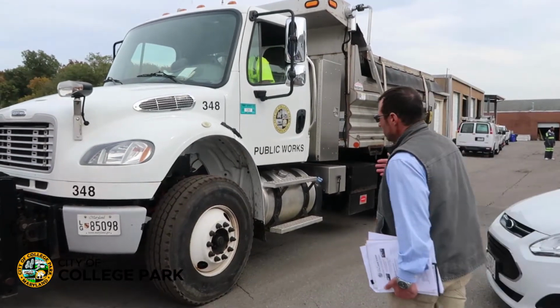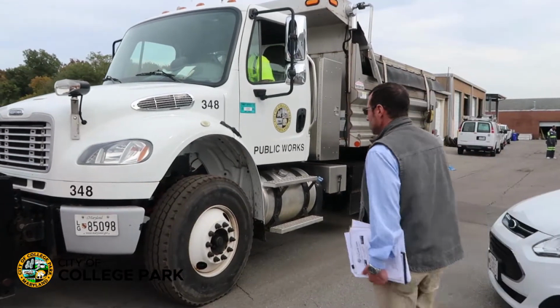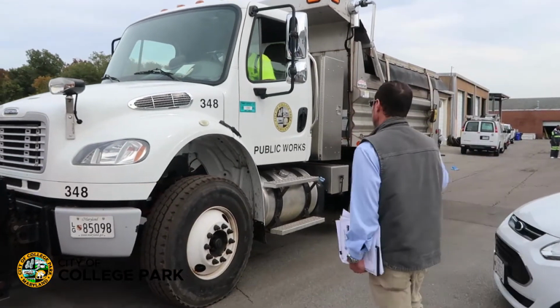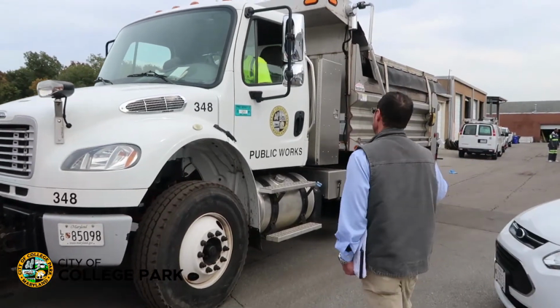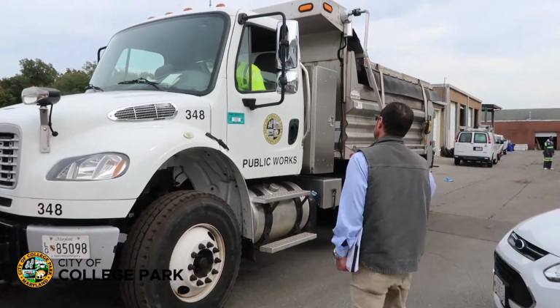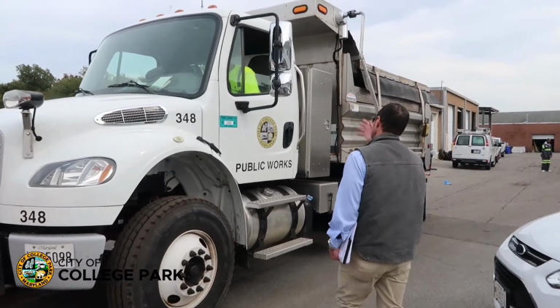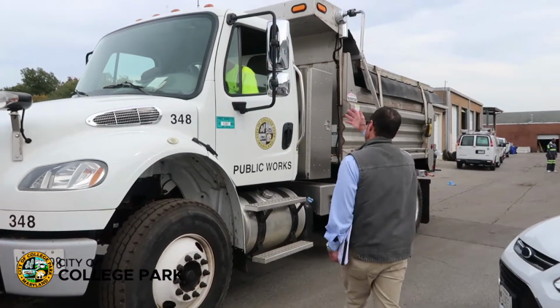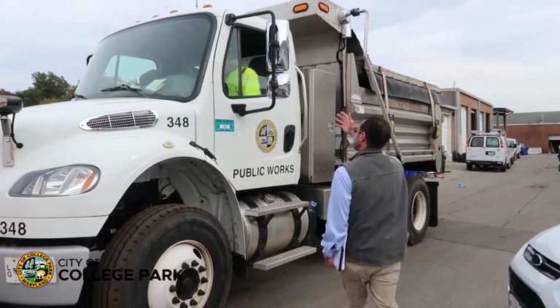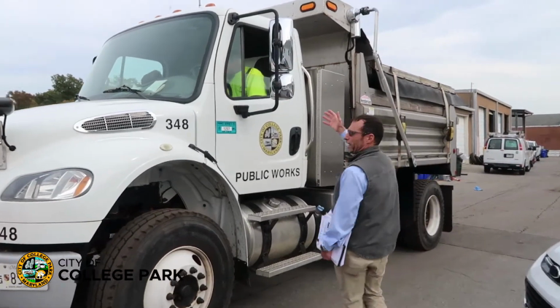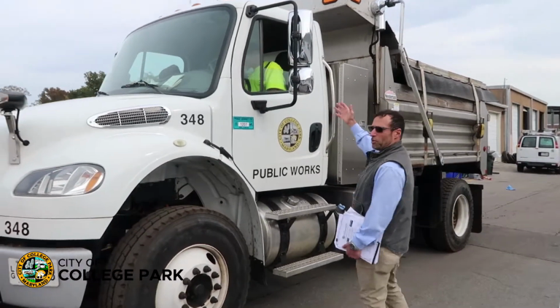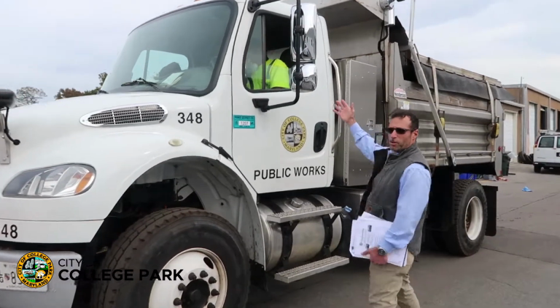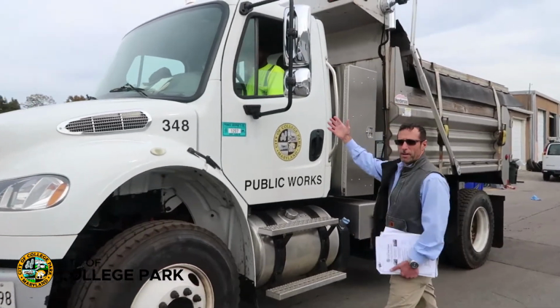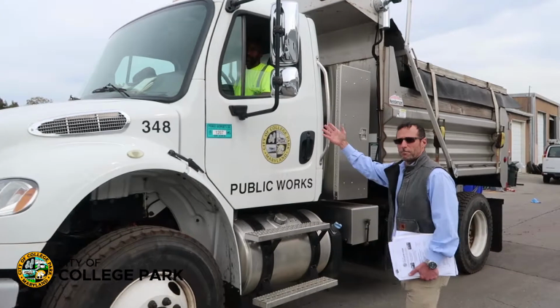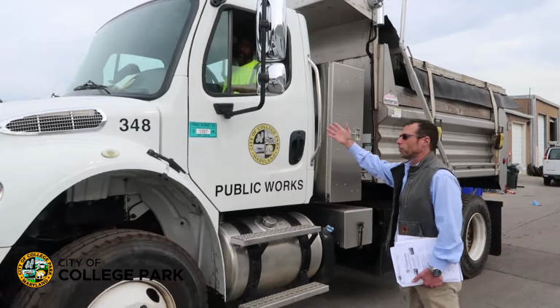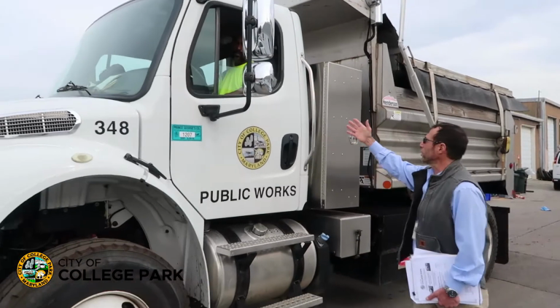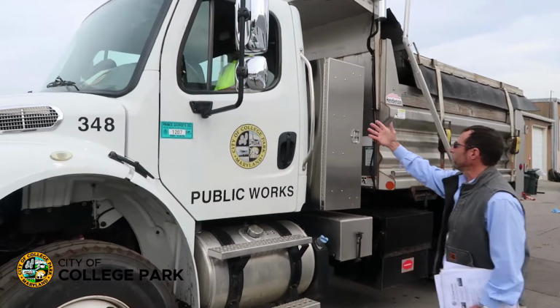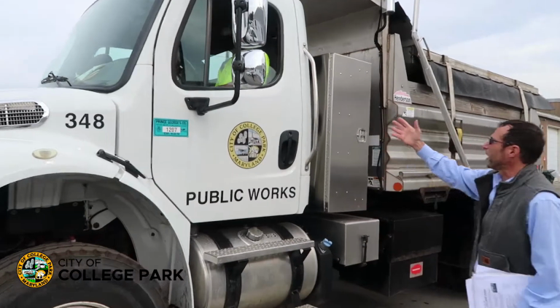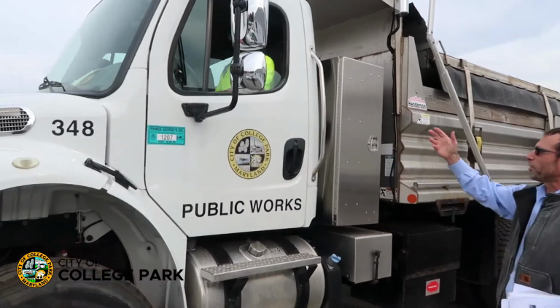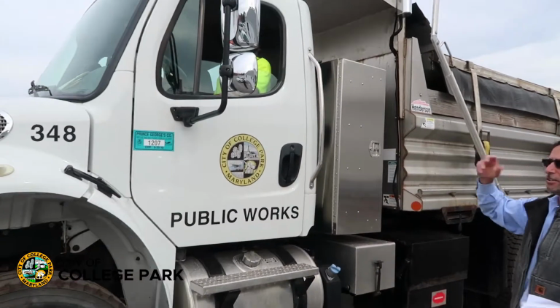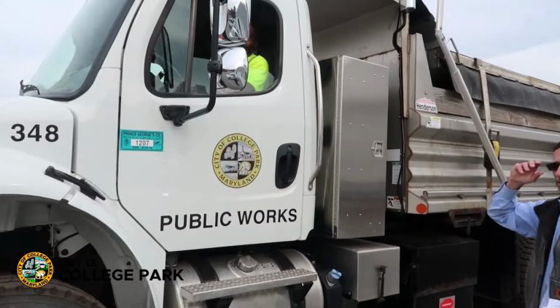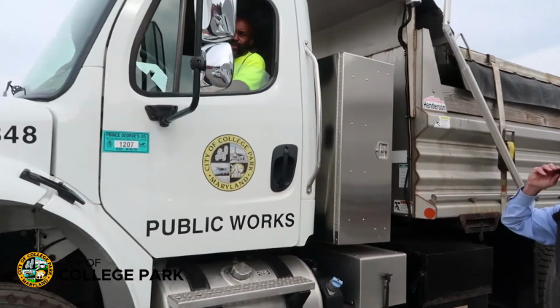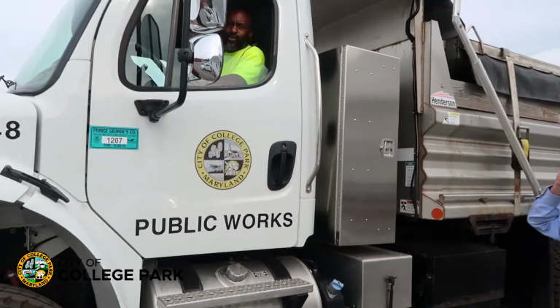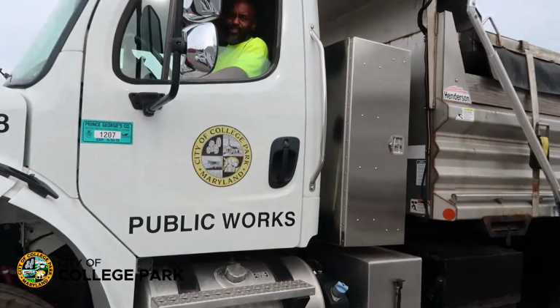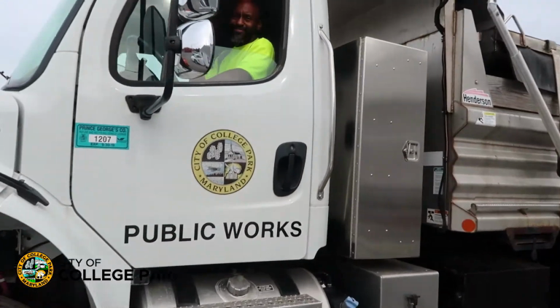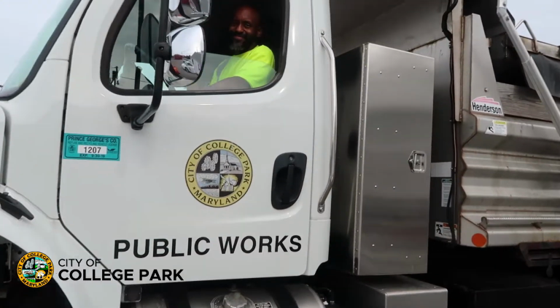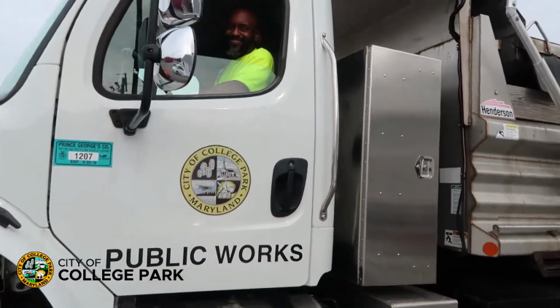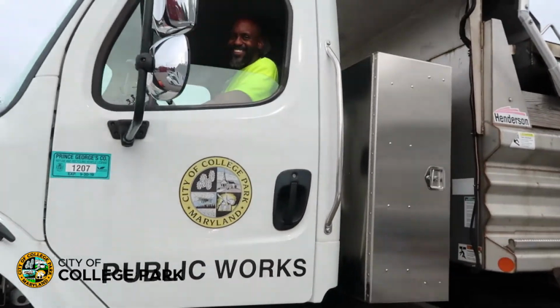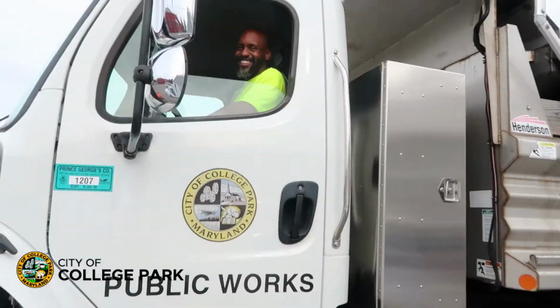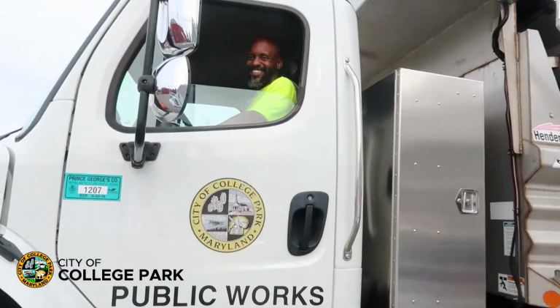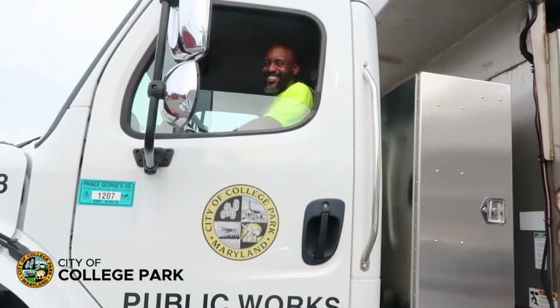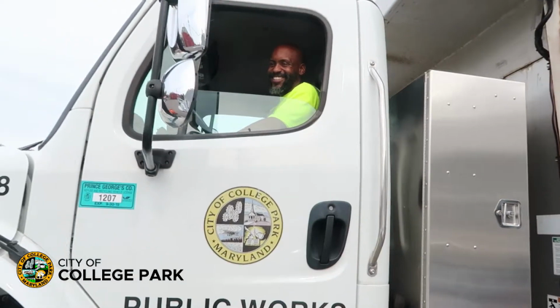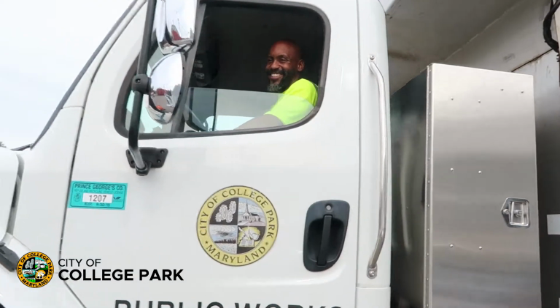So this is Vince Campbell, one of our motor equipment operators. He's one of our drivers.